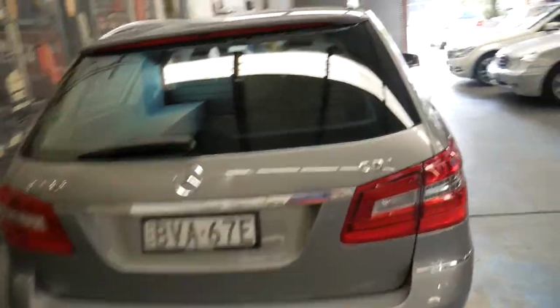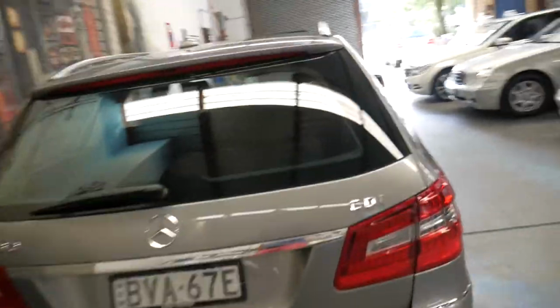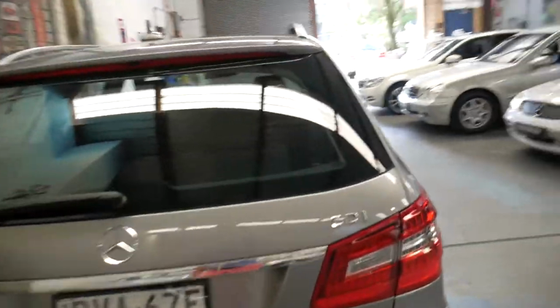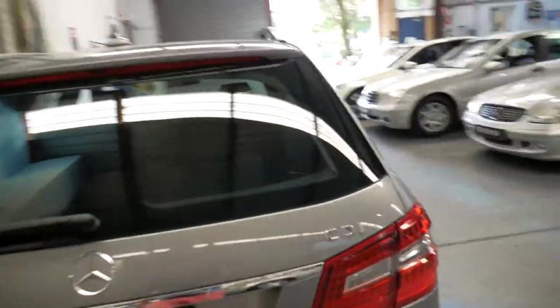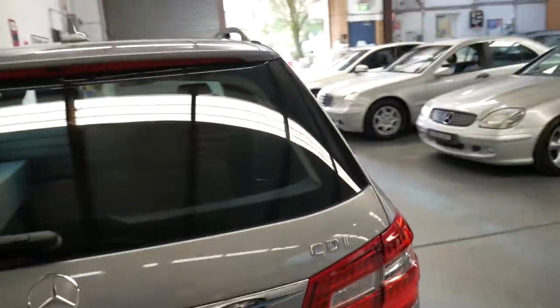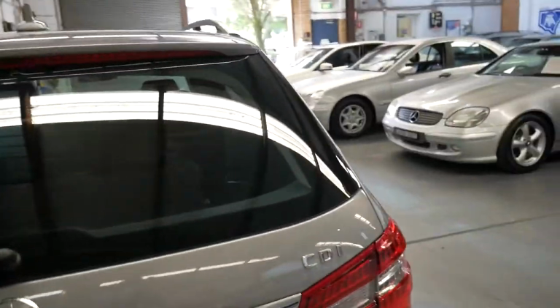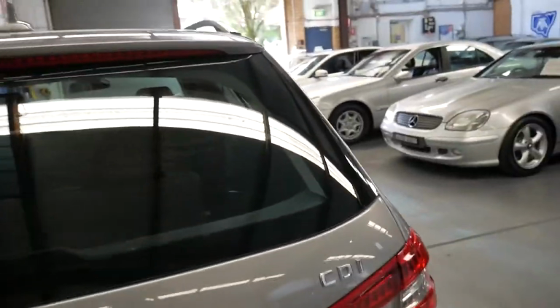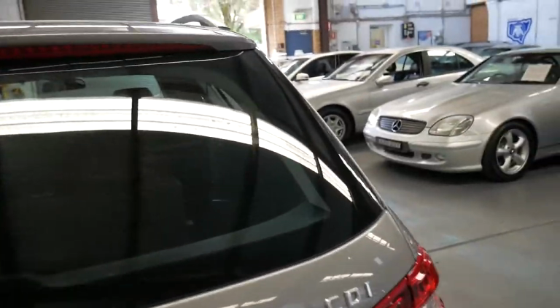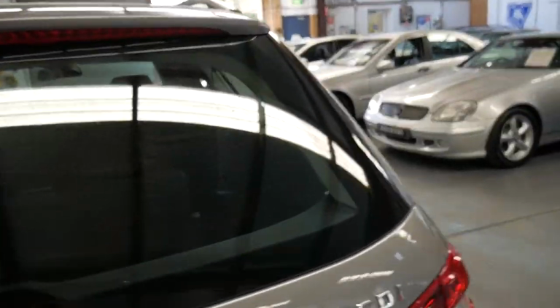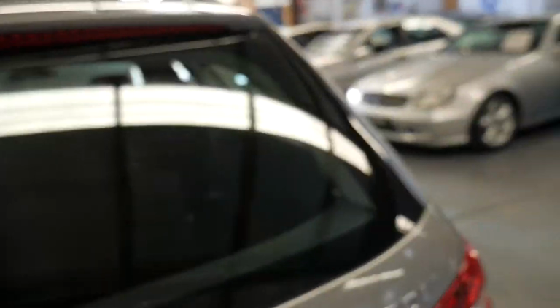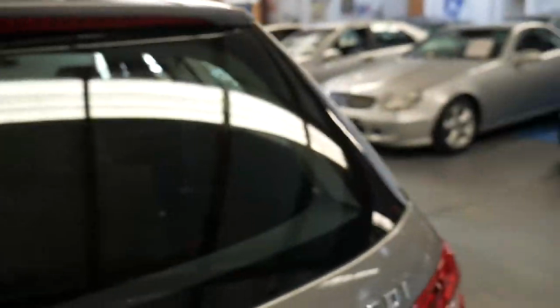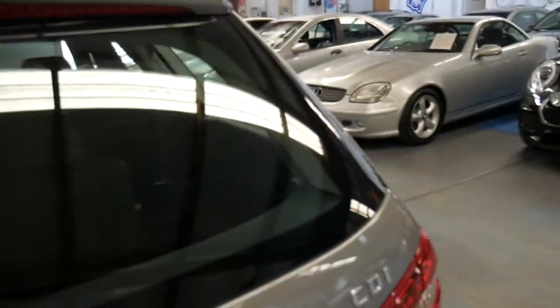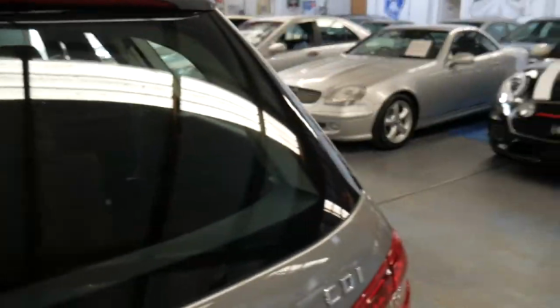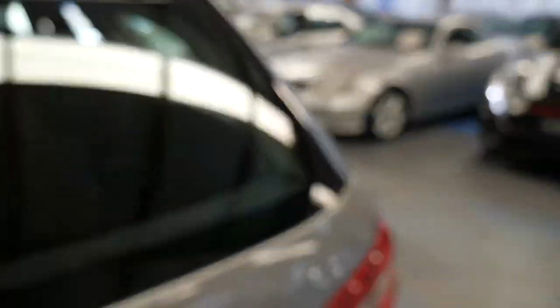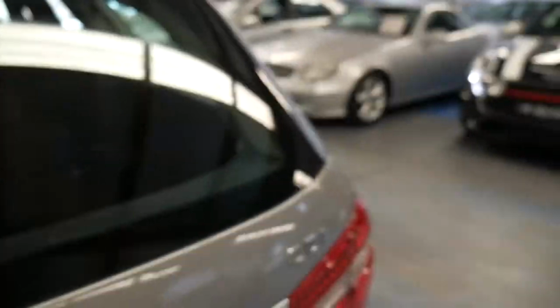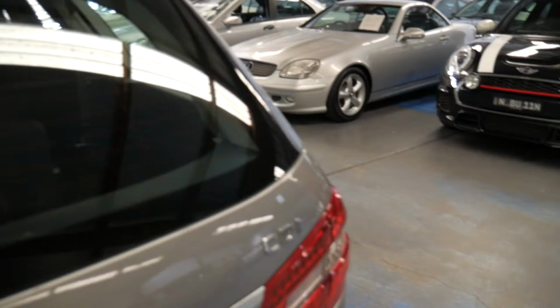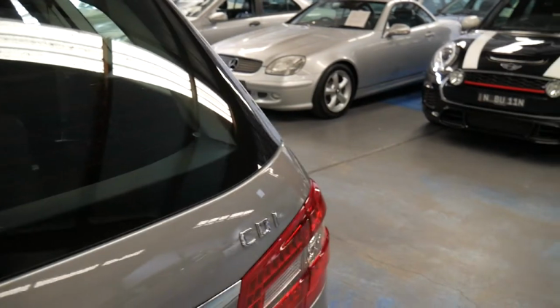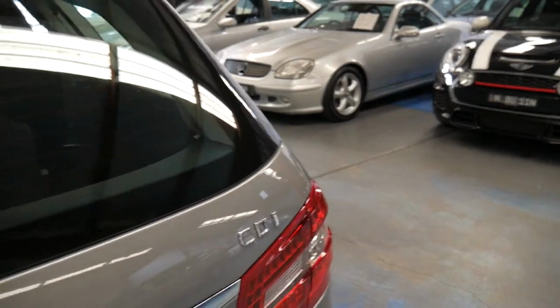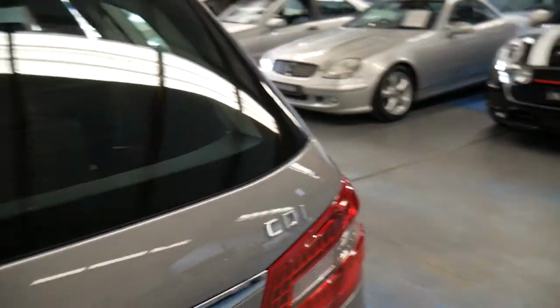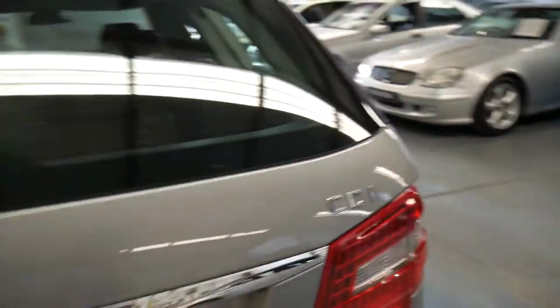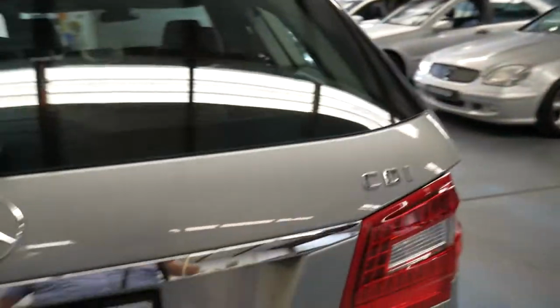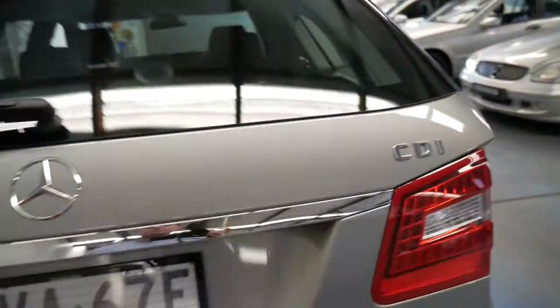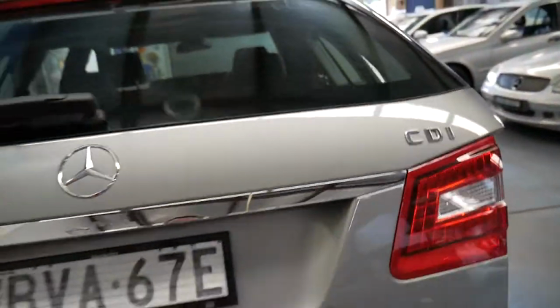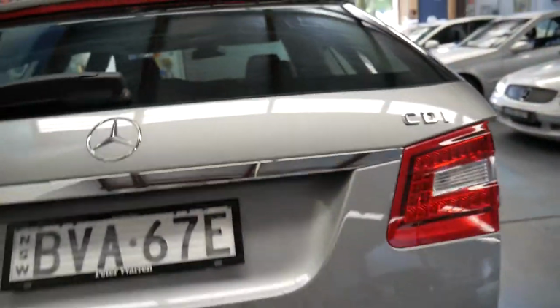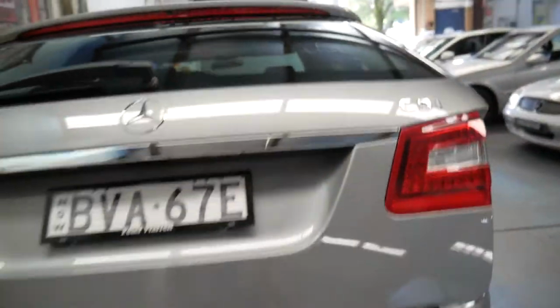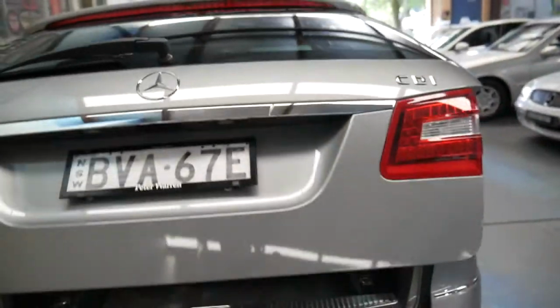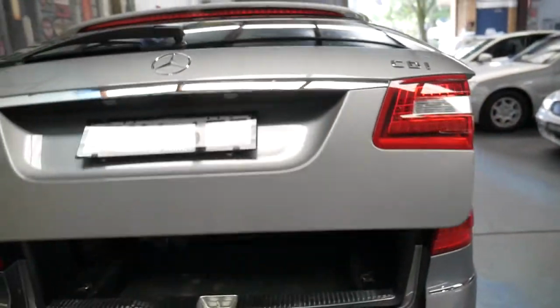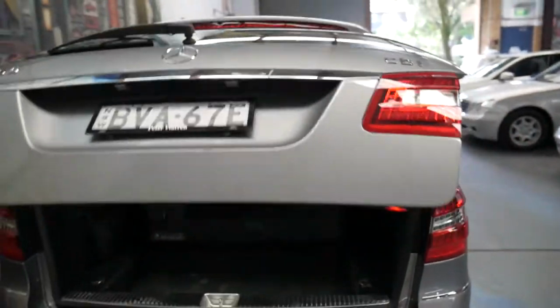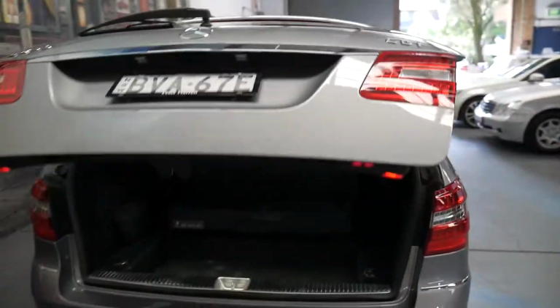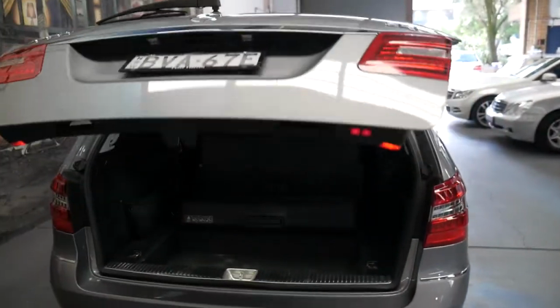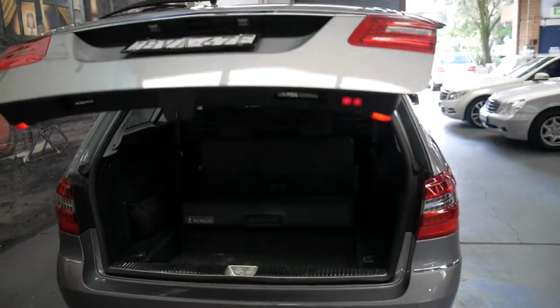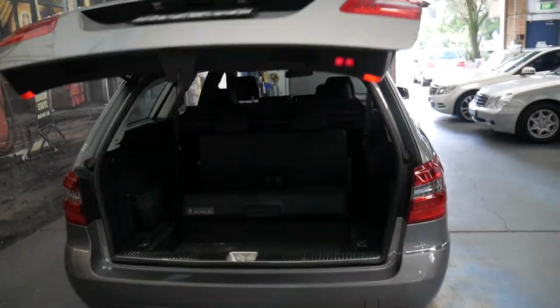So it's a one-owner car. It was sold new in Sydney and it's even got the original plates from when it was new. There's the electric tailgate.